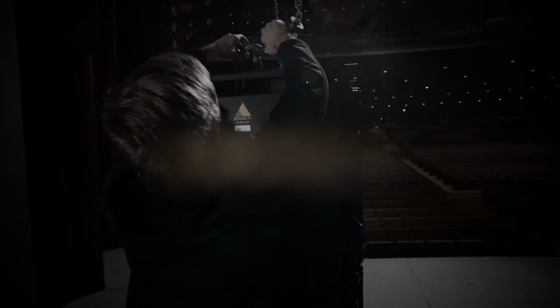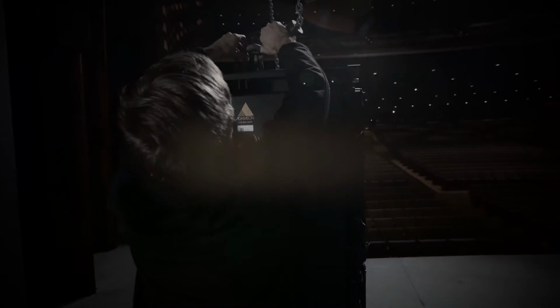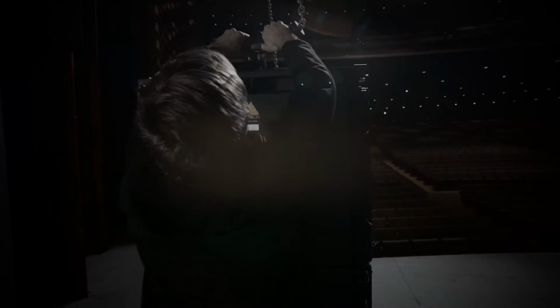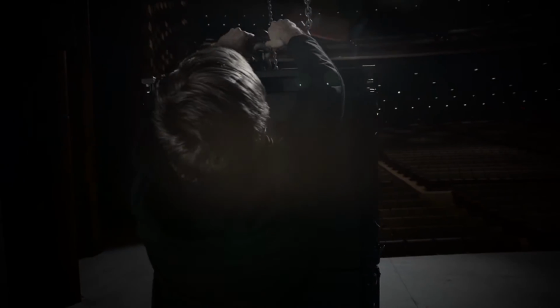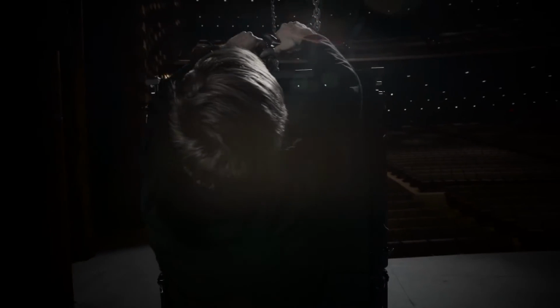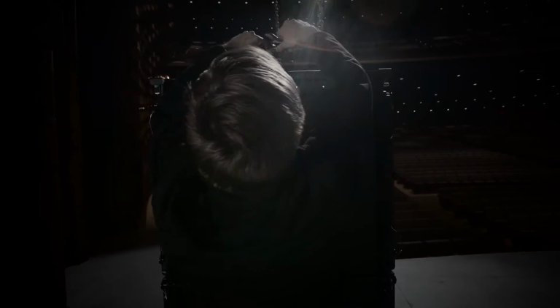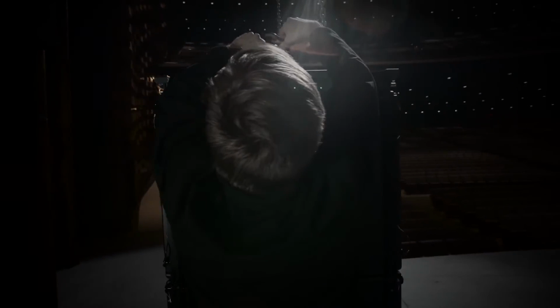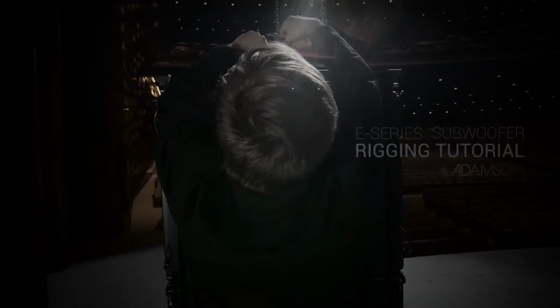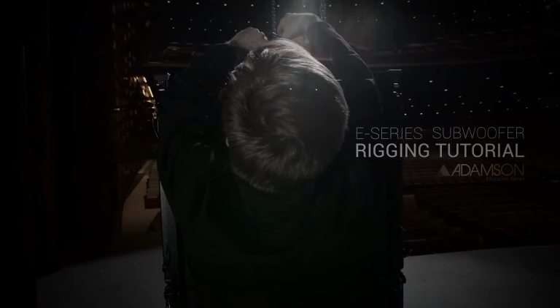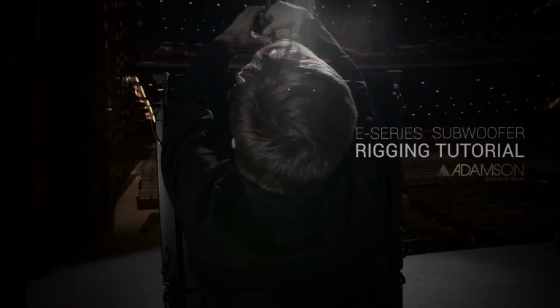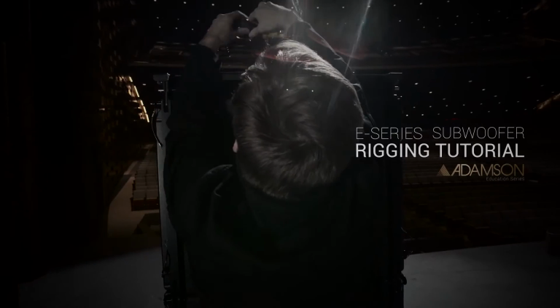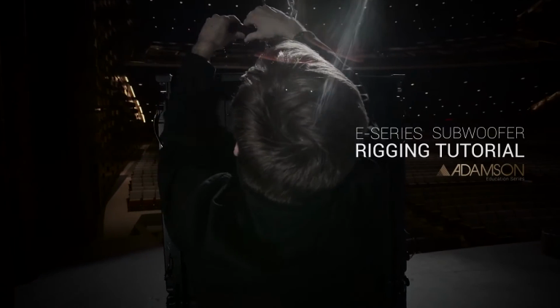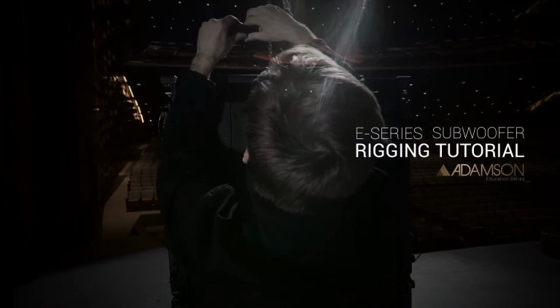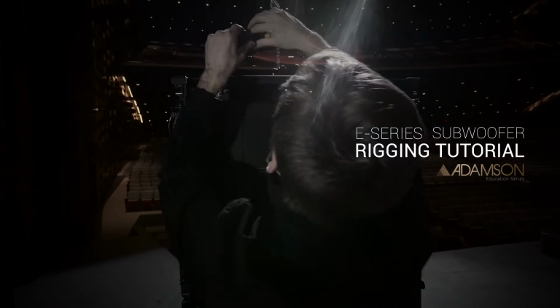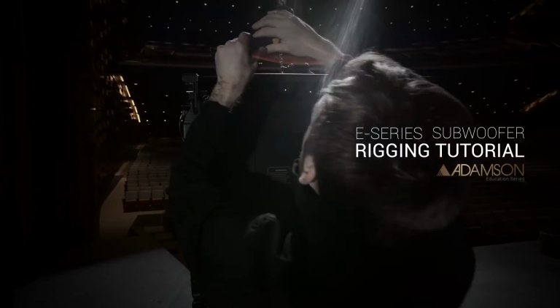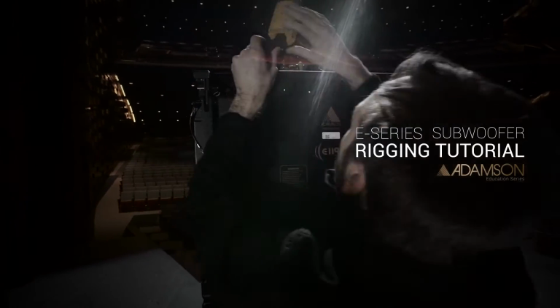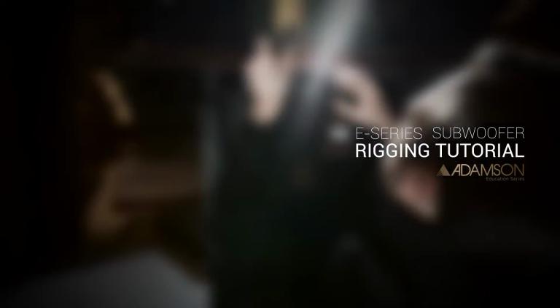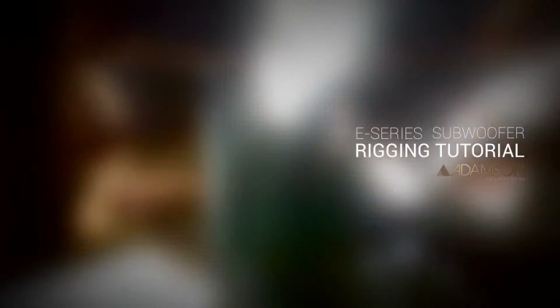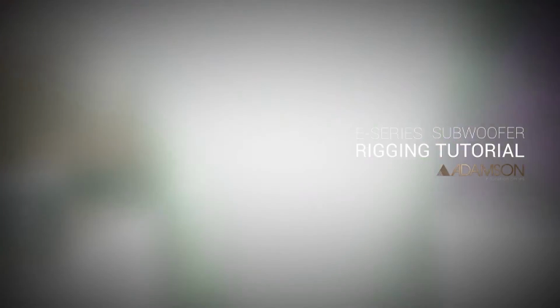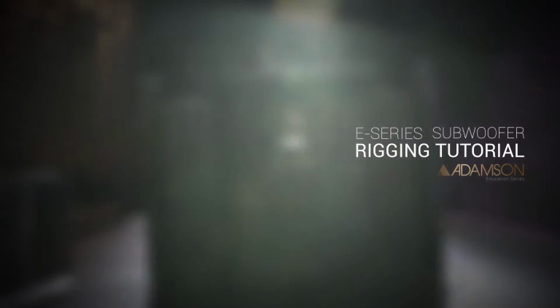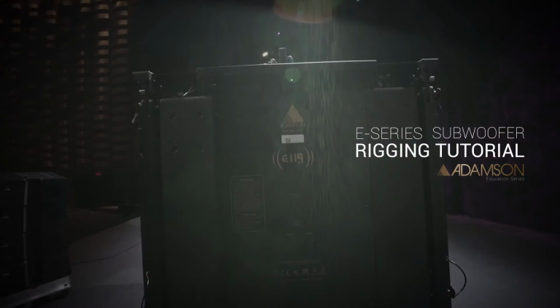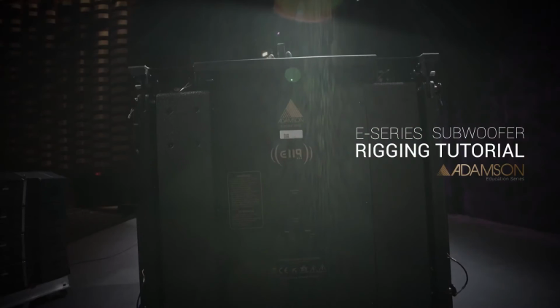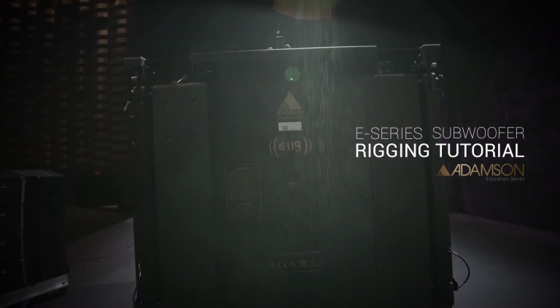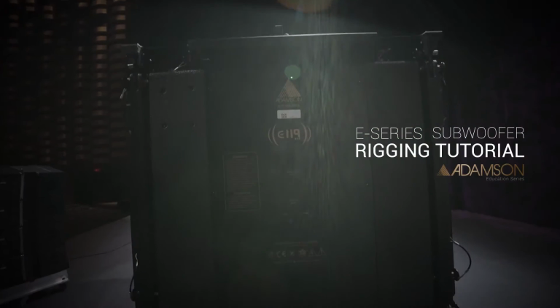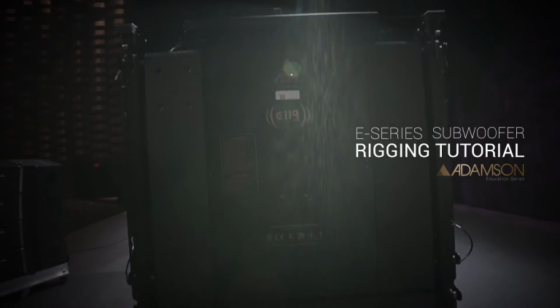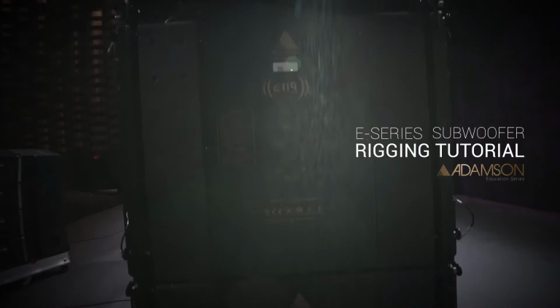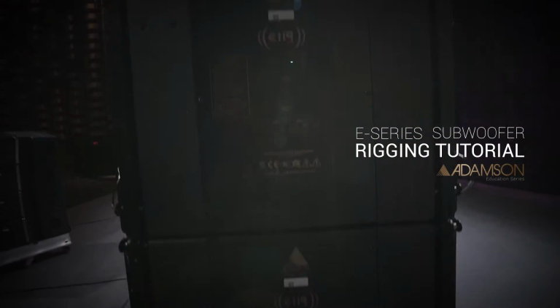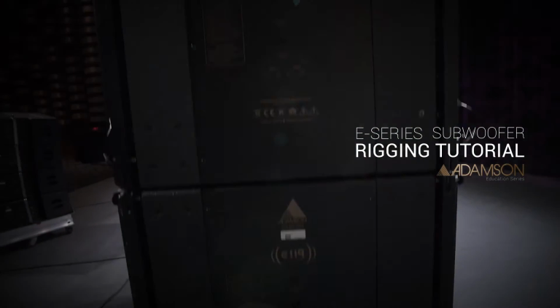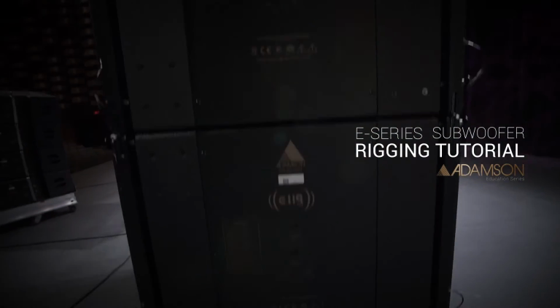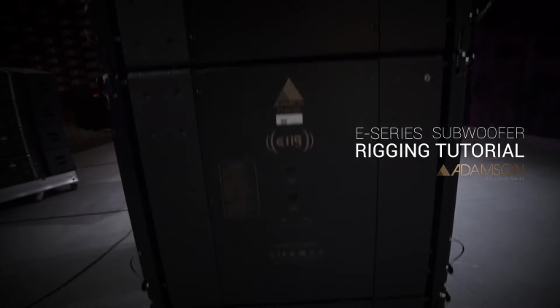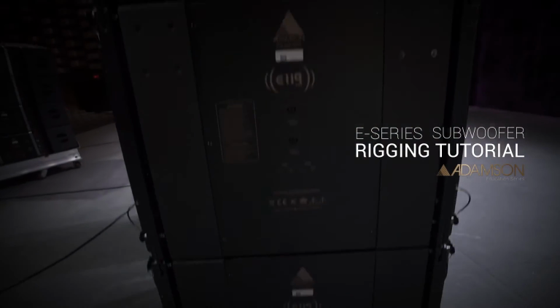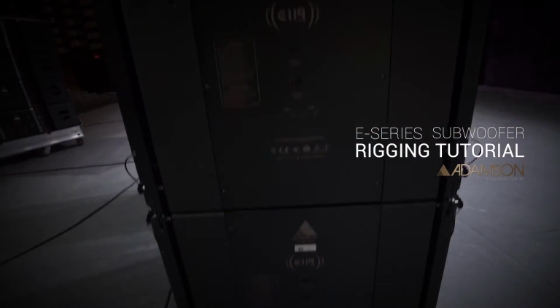In this video, we will explain how to quickly and effectively rig Adamson E-Series subwoofers.